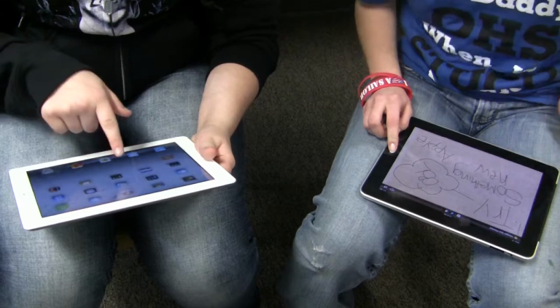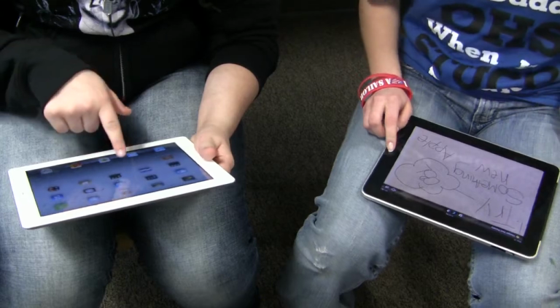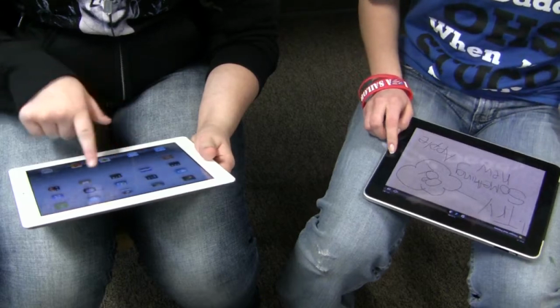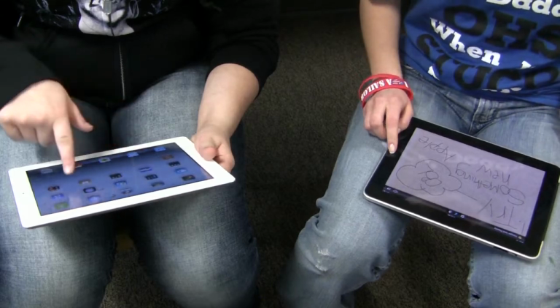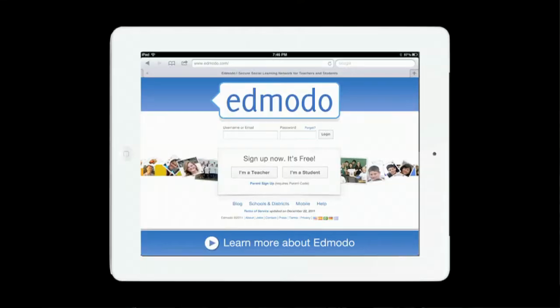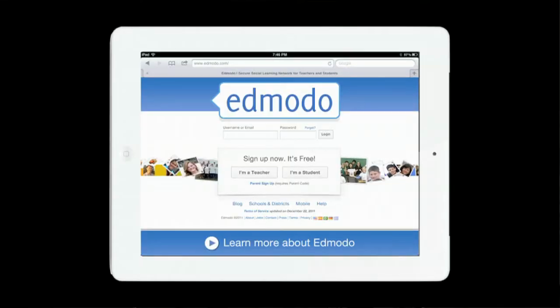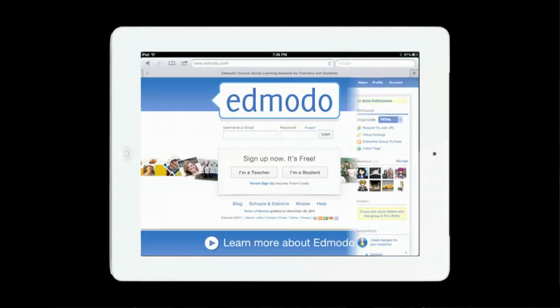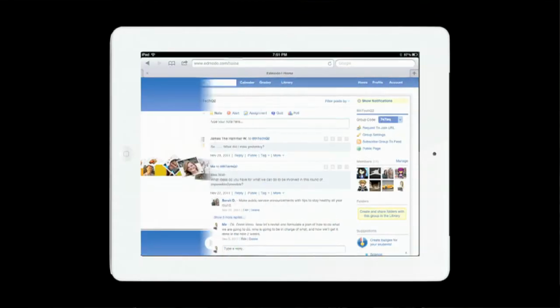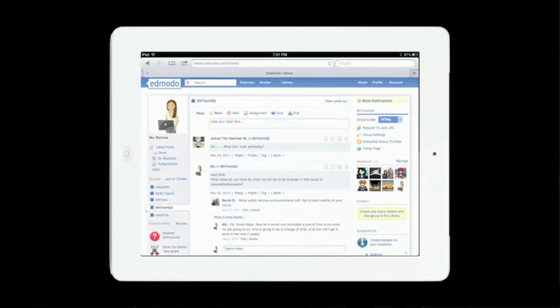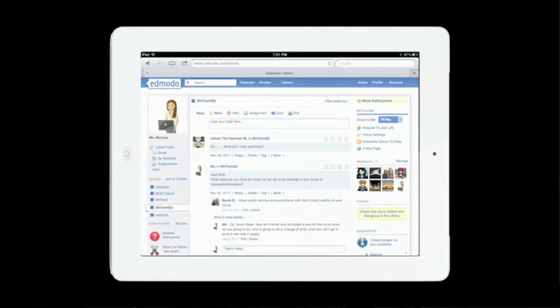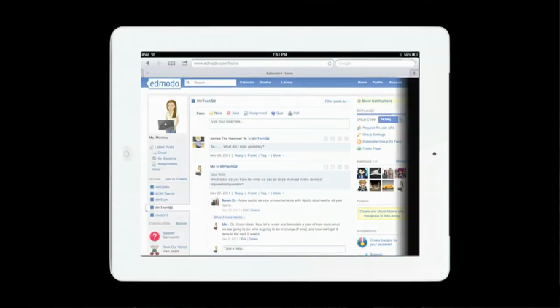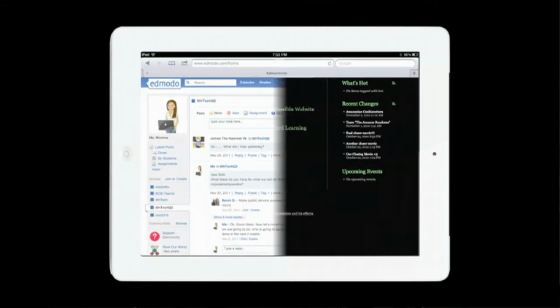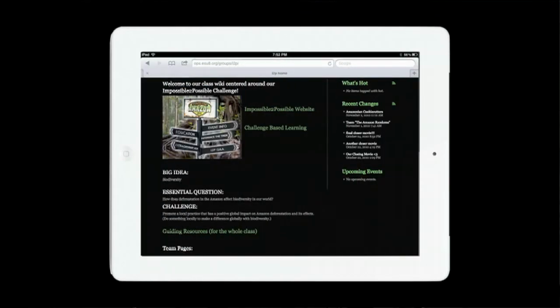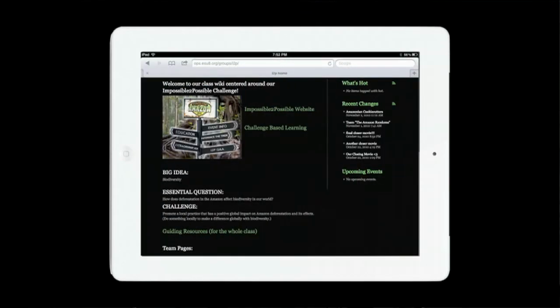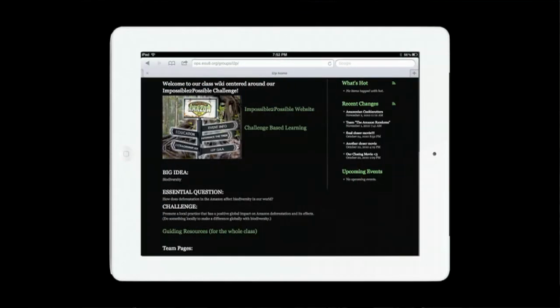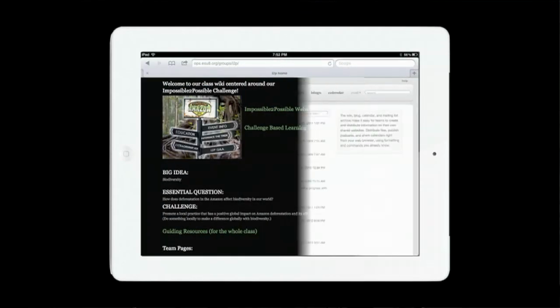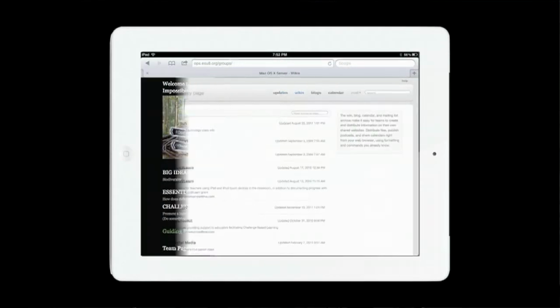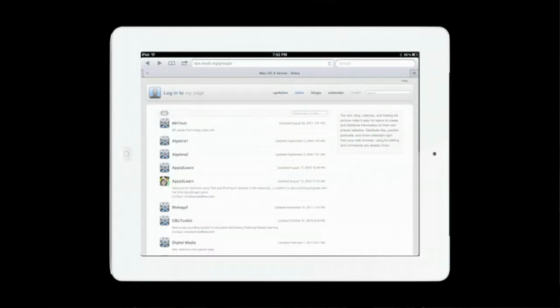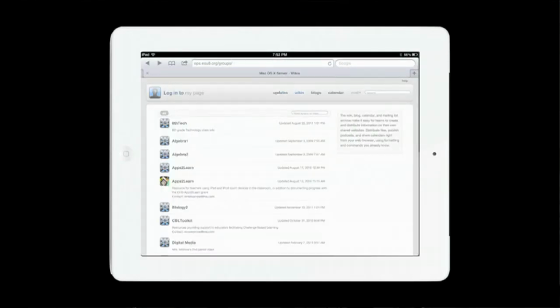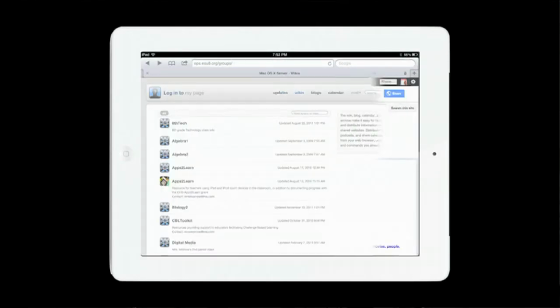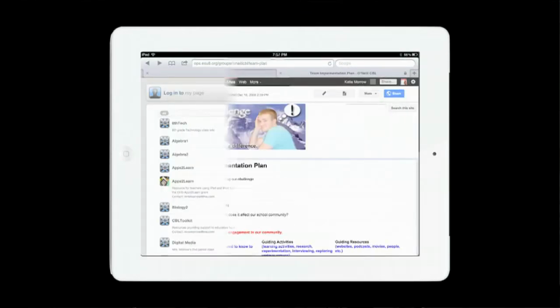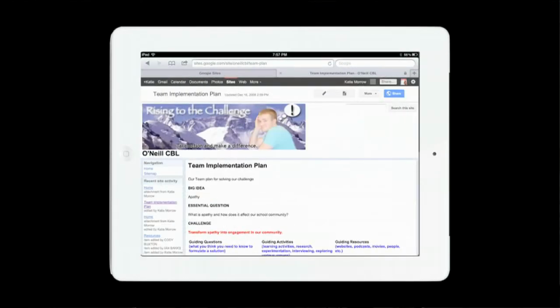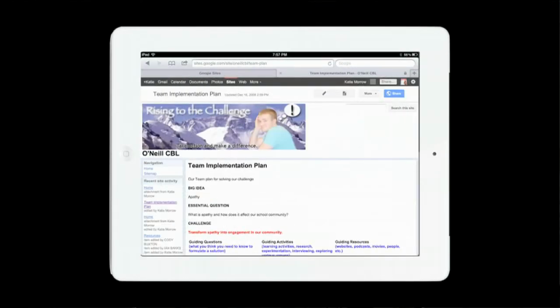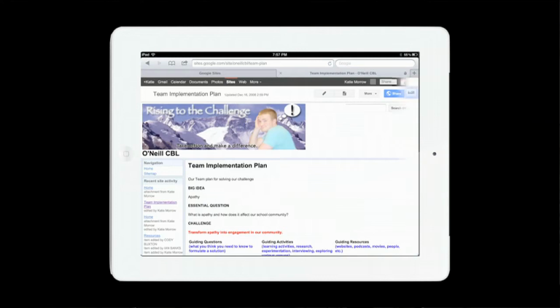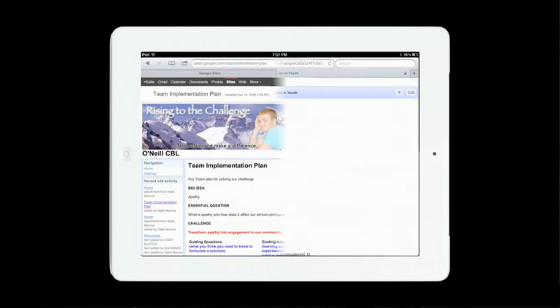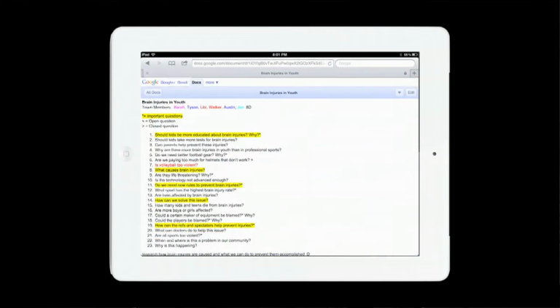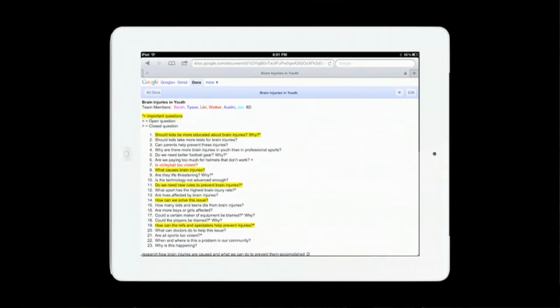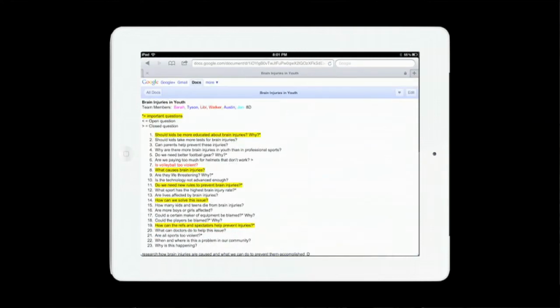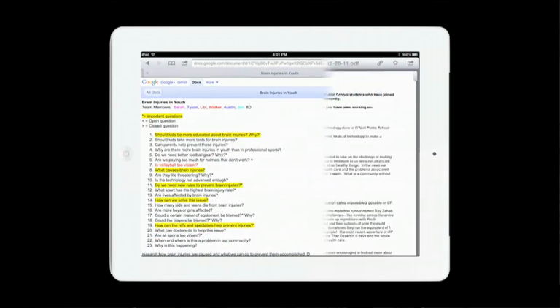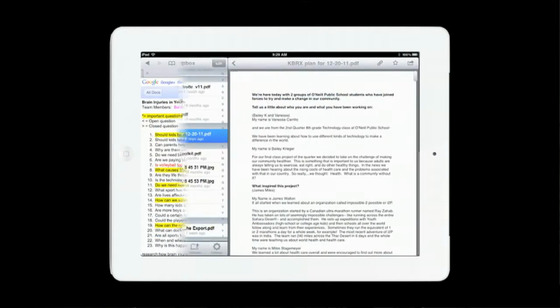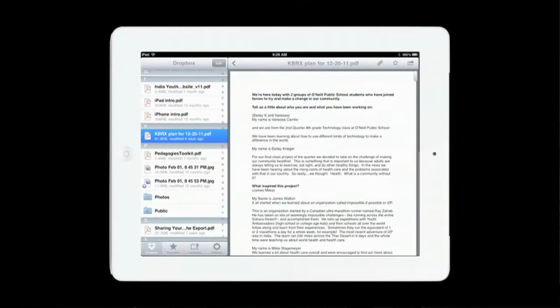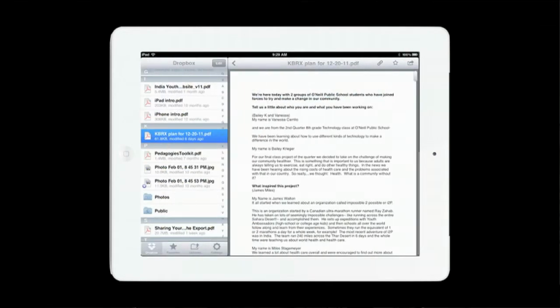A collaborative workspace is essential to the CBL process. iPad allows for 24/7 access to webpages, wikis, dropboxes, and other shared online documents.